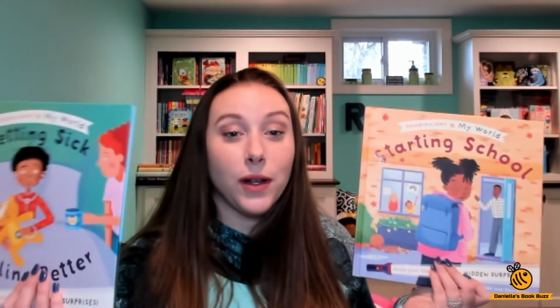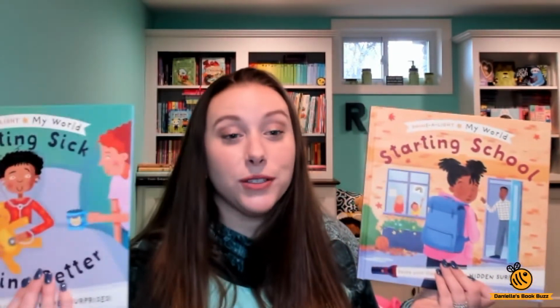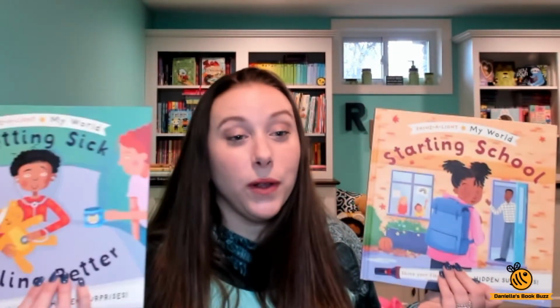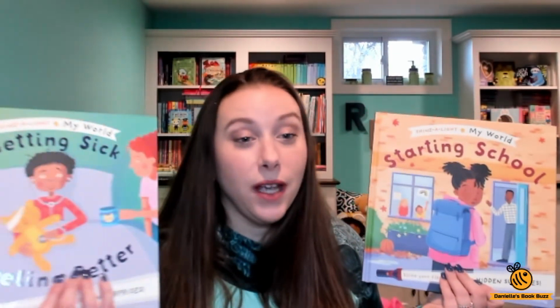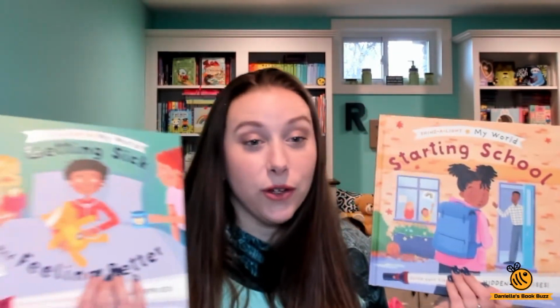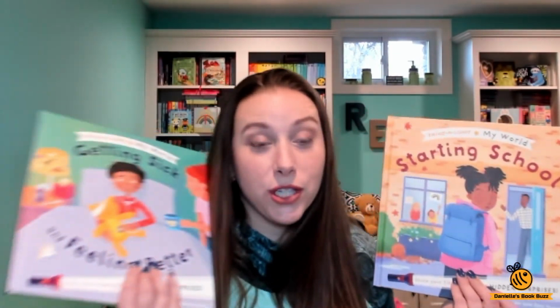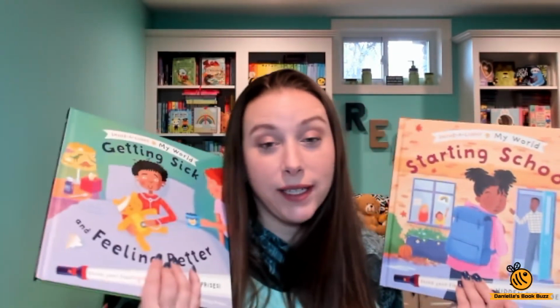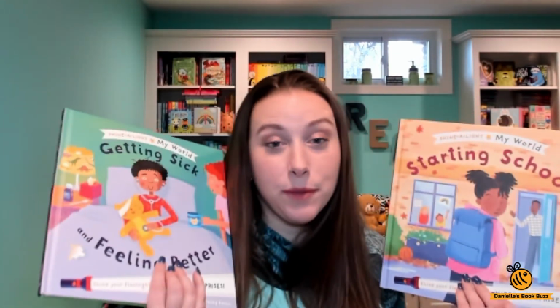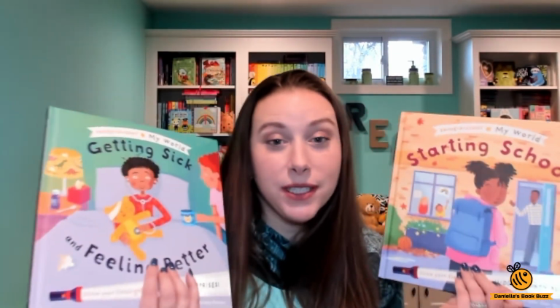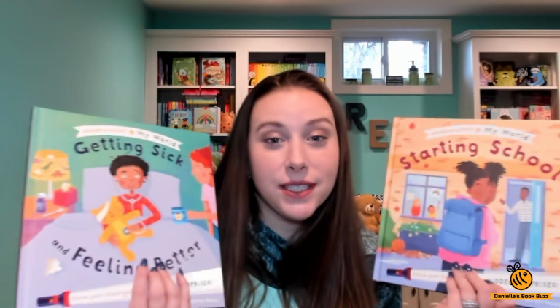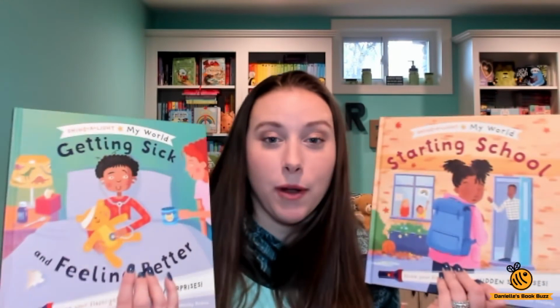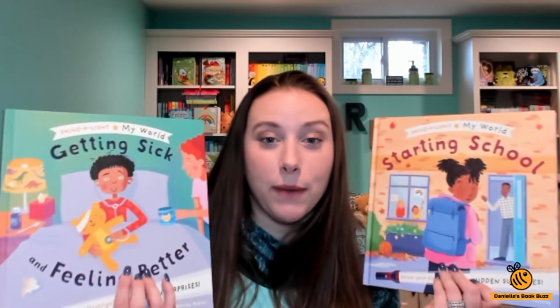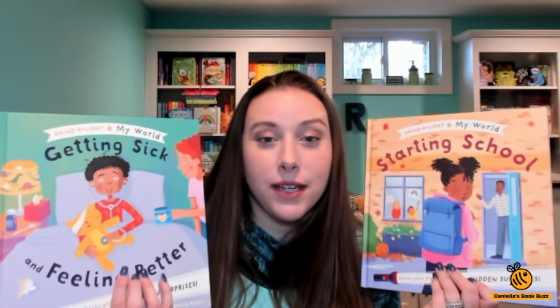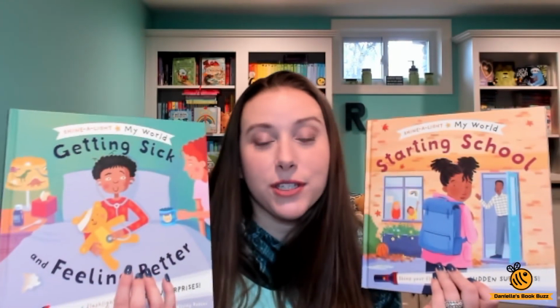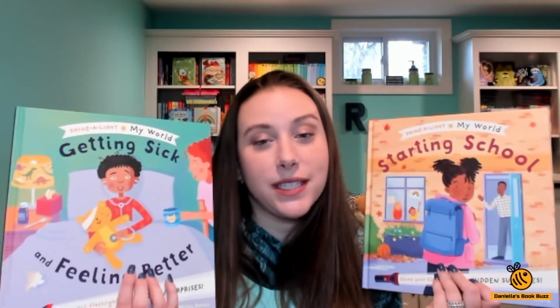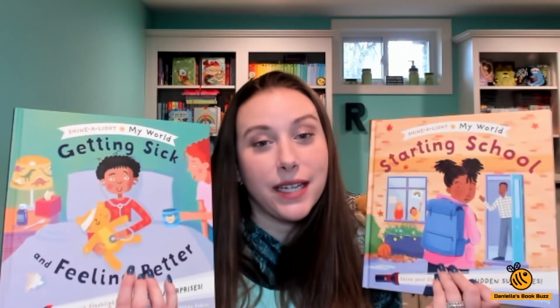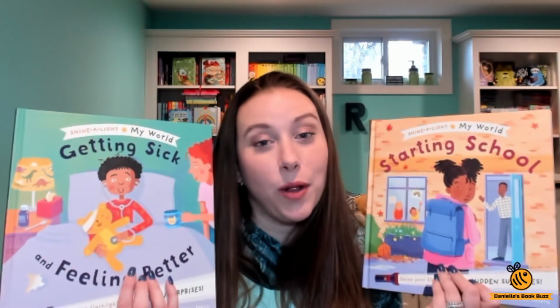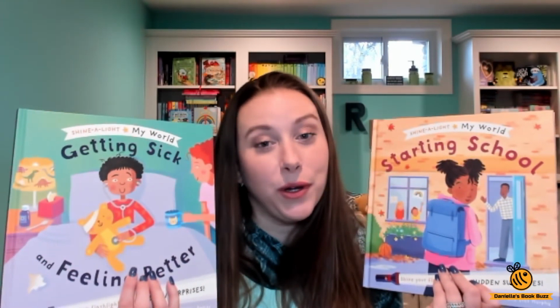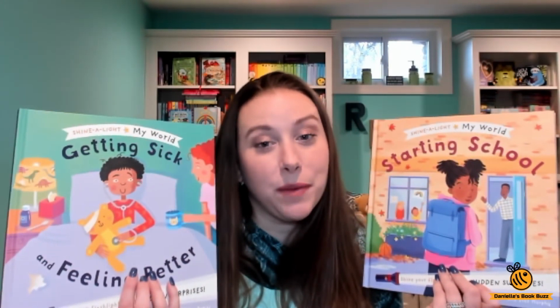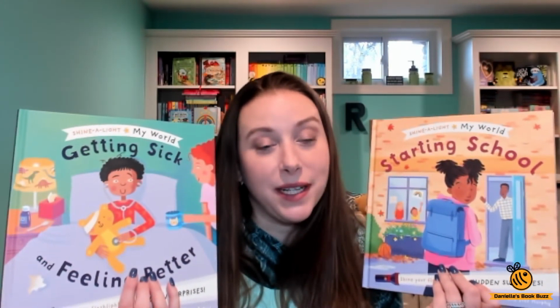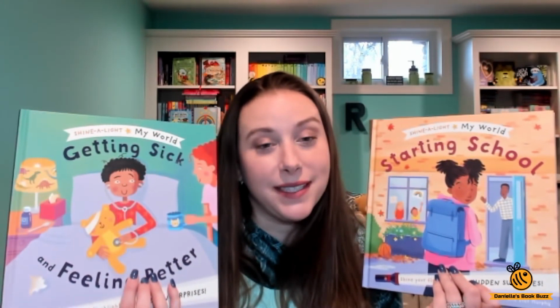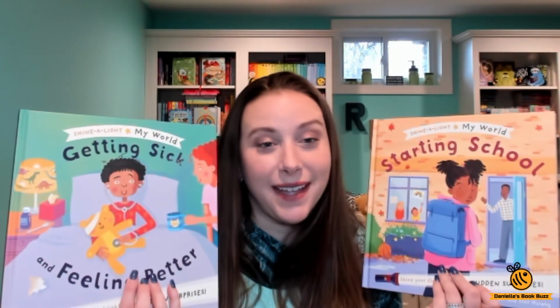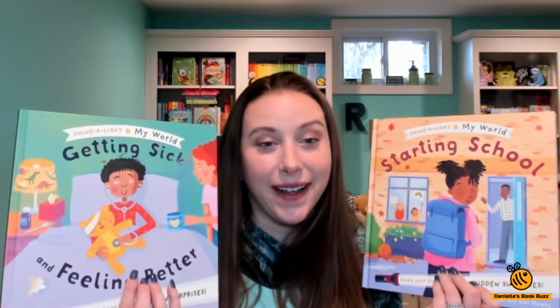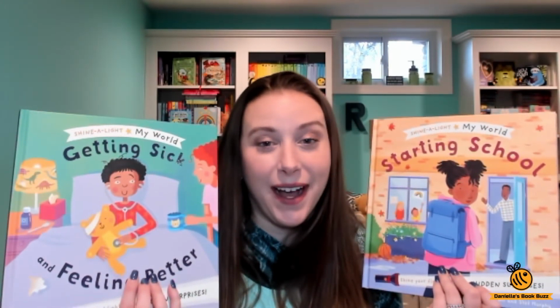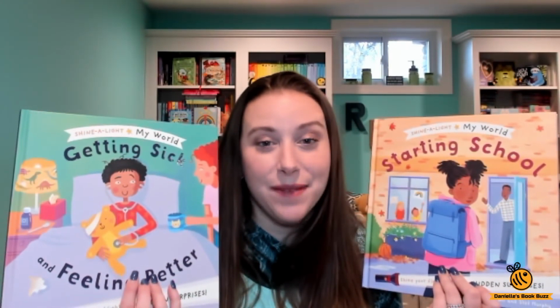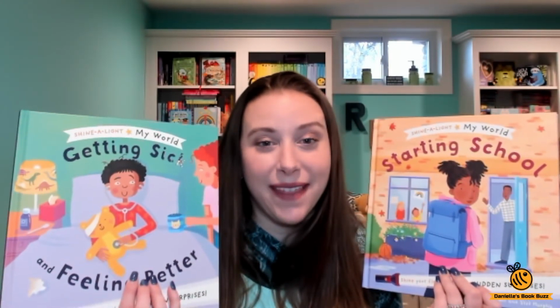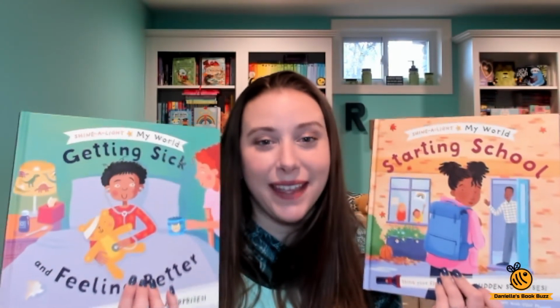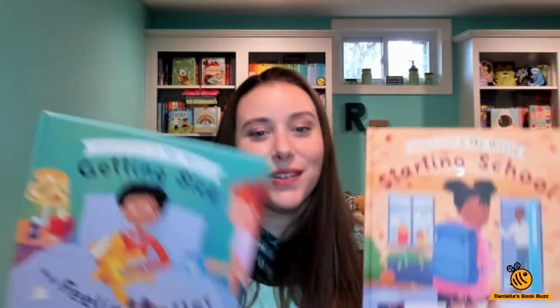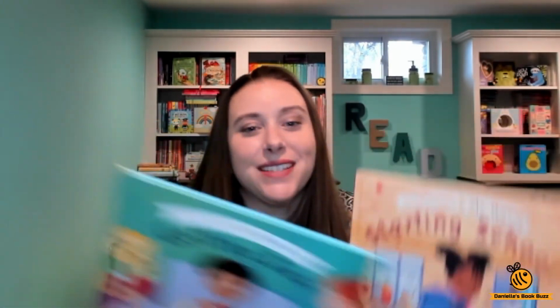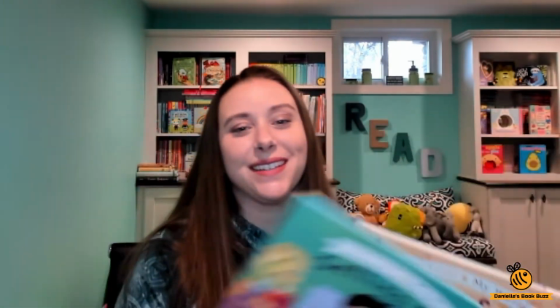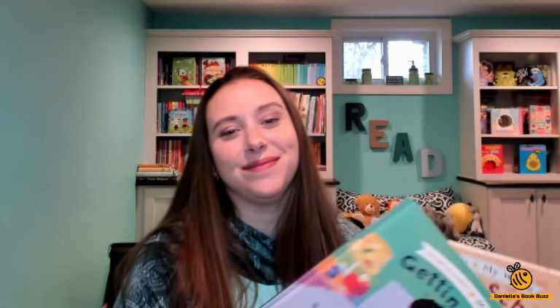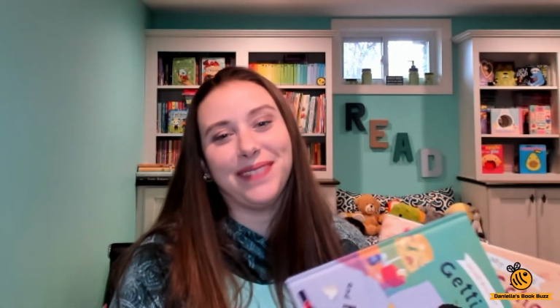These are again Kane Miller England, they are $12.99. You can find these as well as all the other Shine a Light books on my website, which is daniellebookbuzz.com. Thanks for watching, bye!